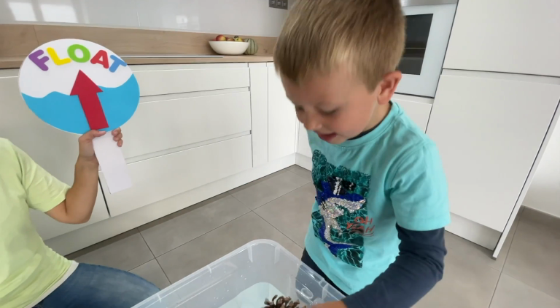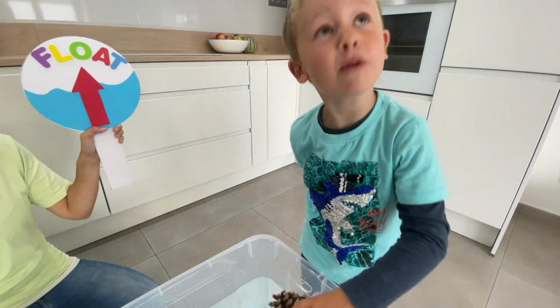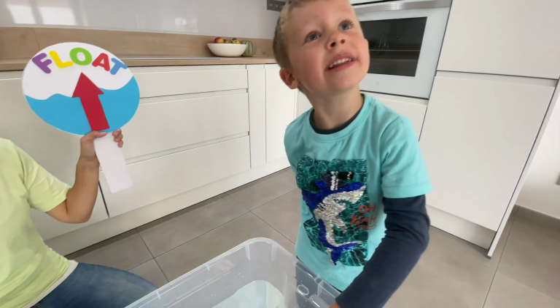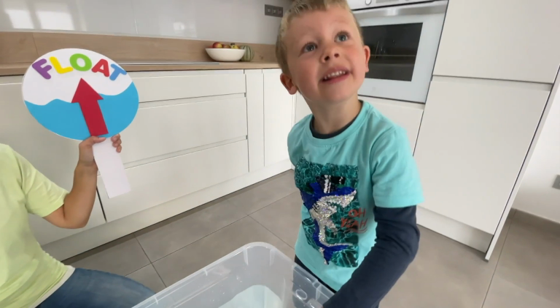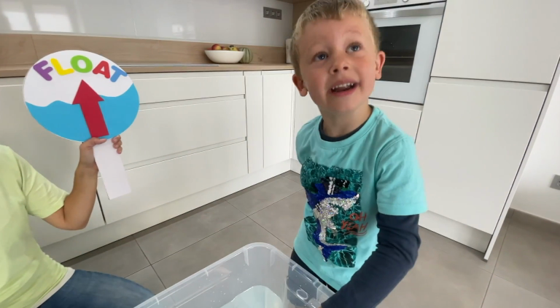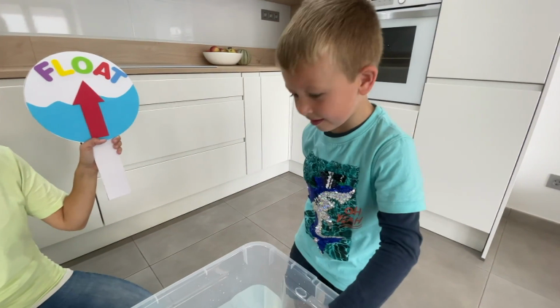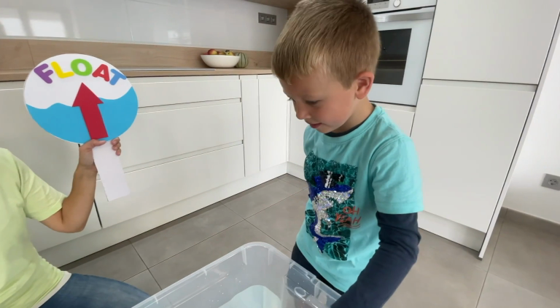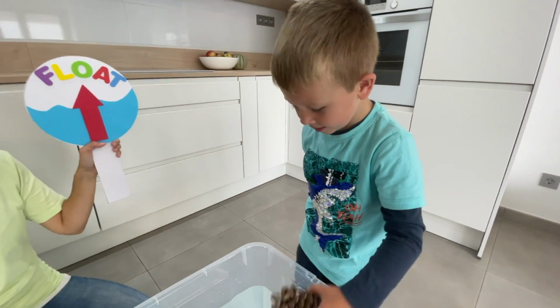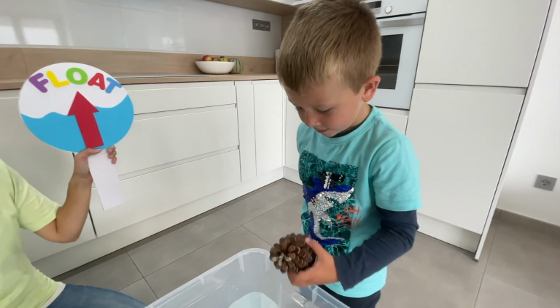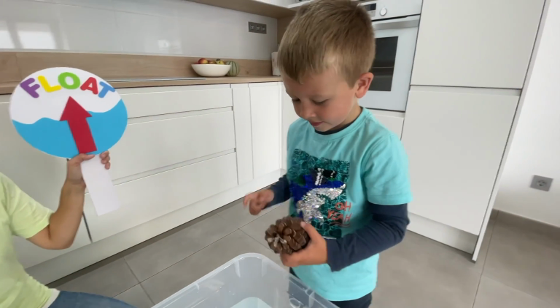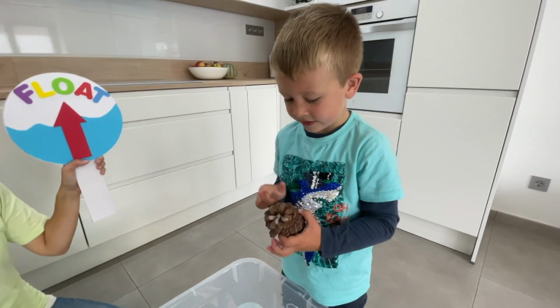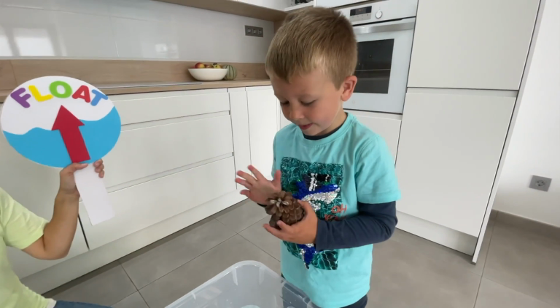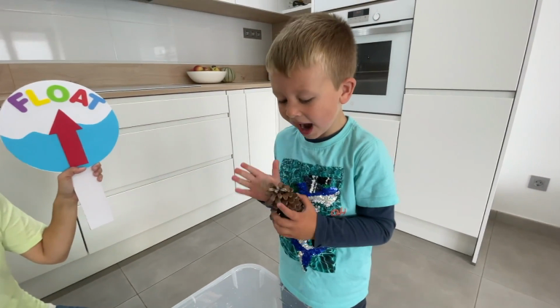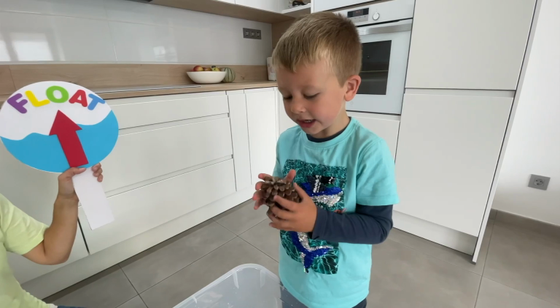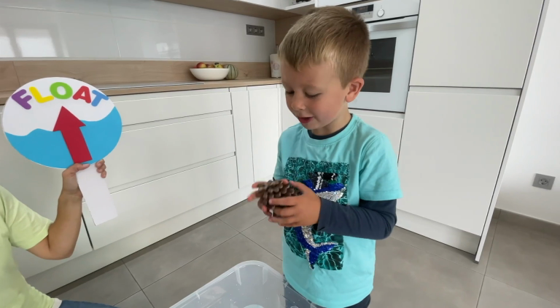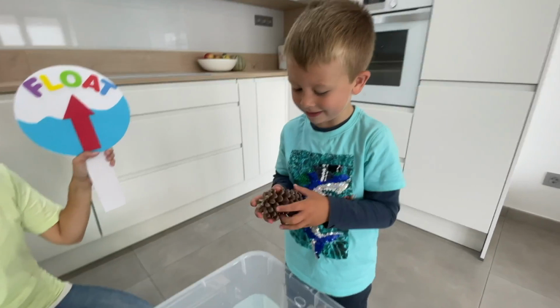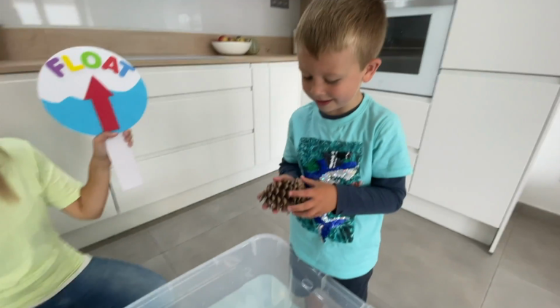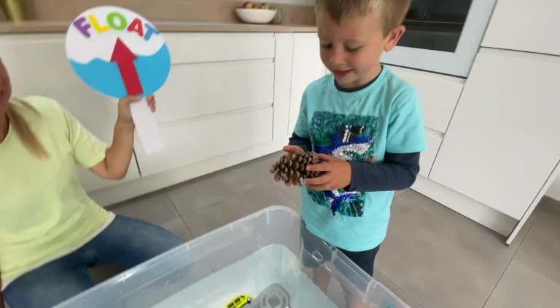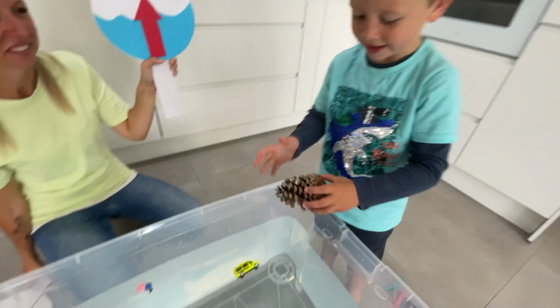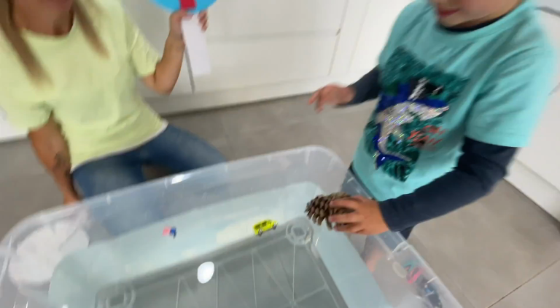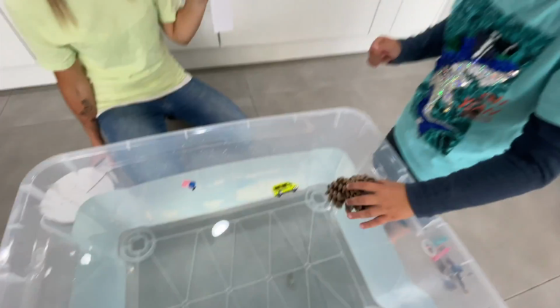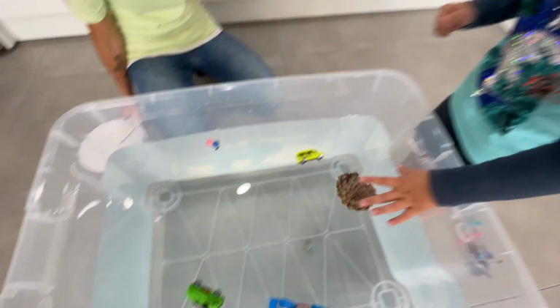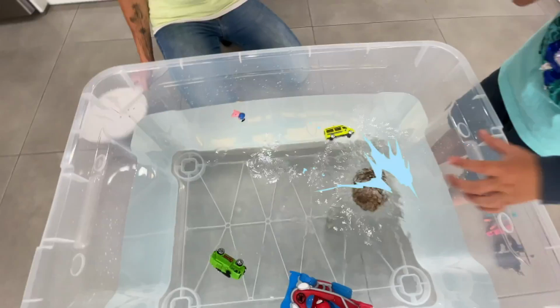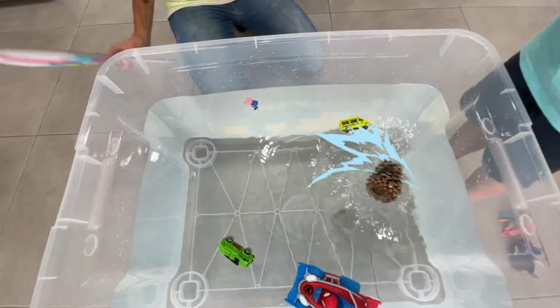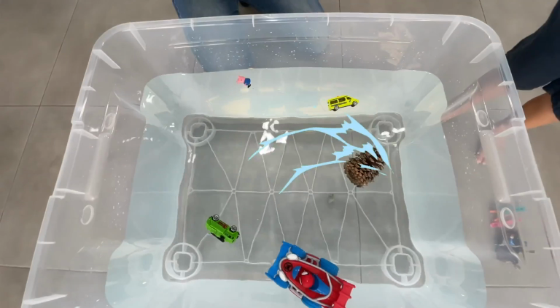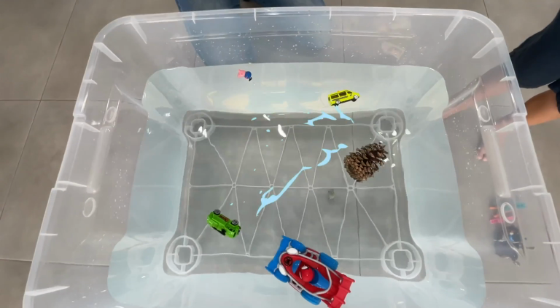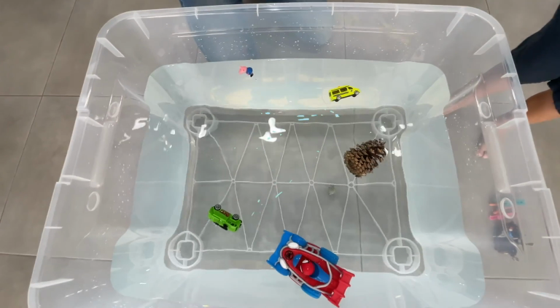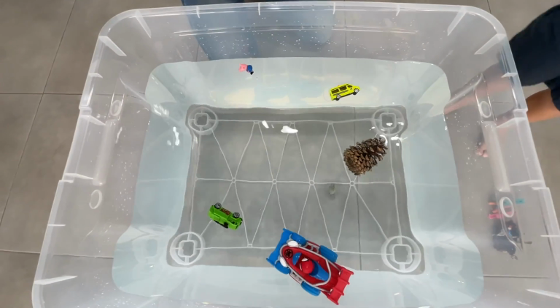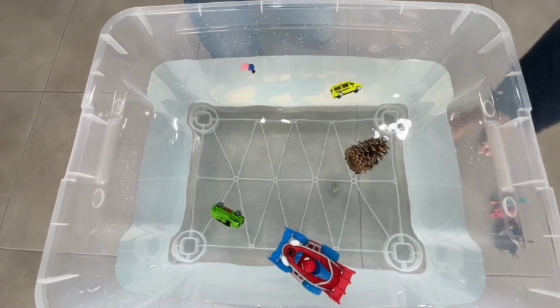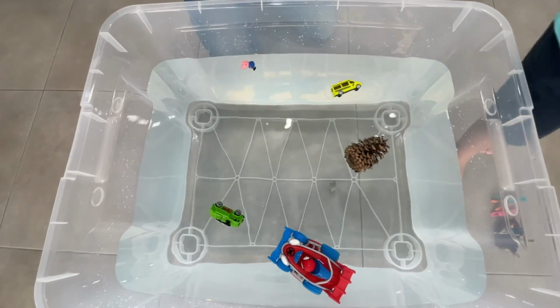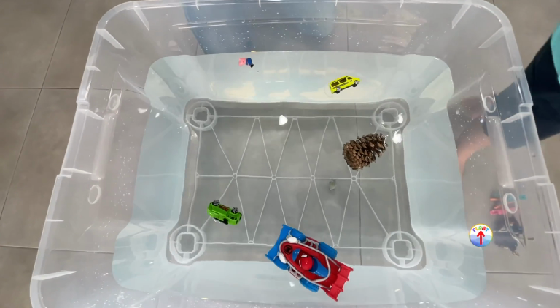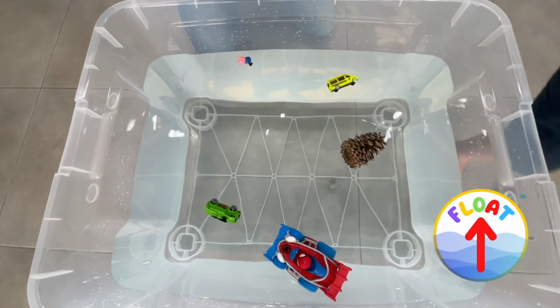Now let's put it in. What is it called? A pine cone. Yeah, pine cone. Let's have a look. It's floating!